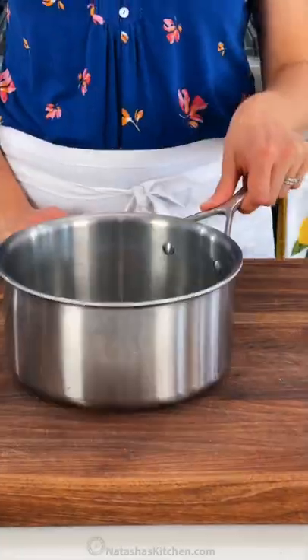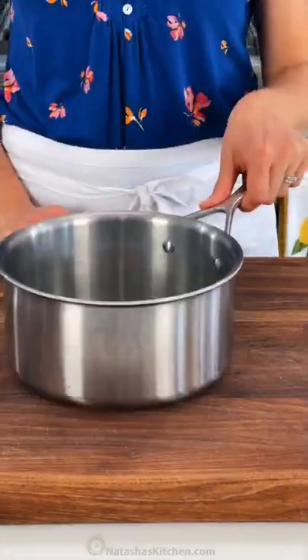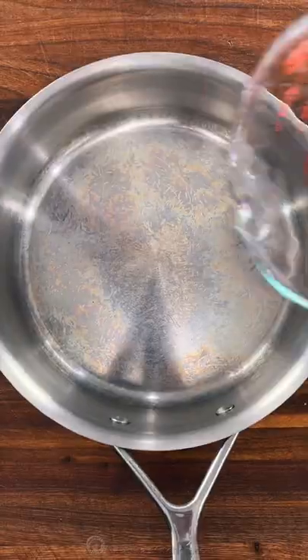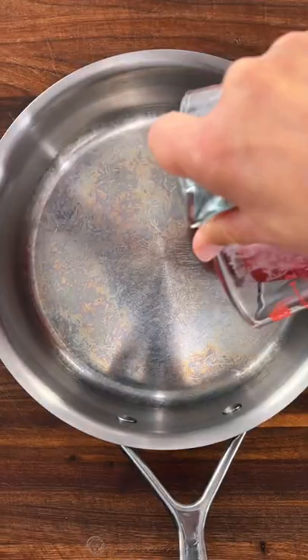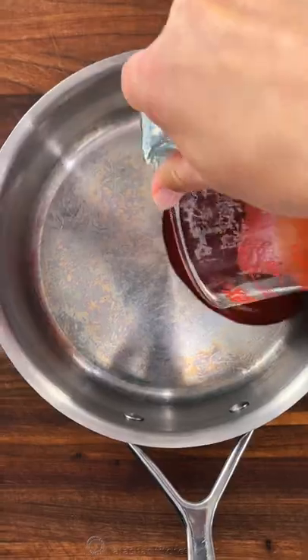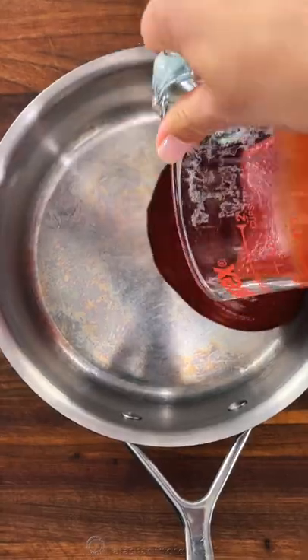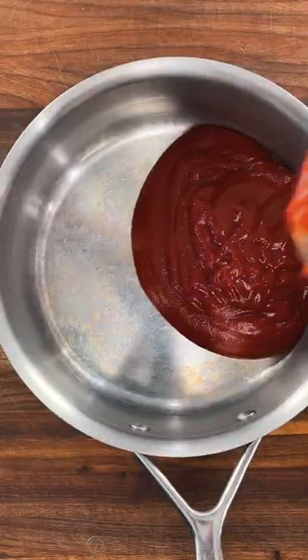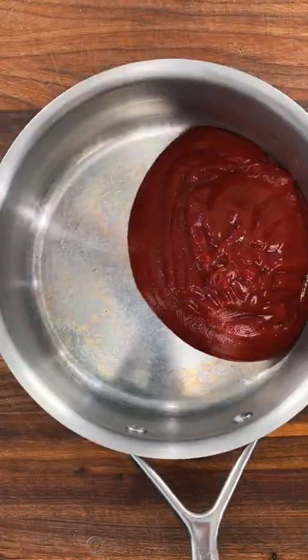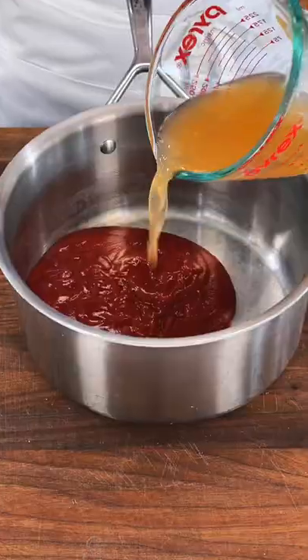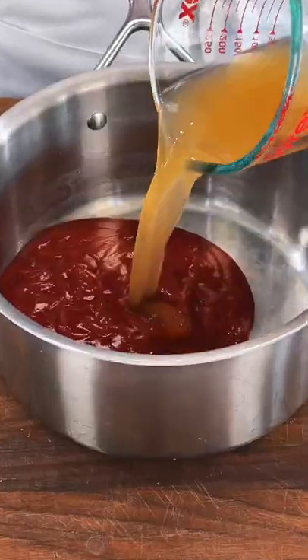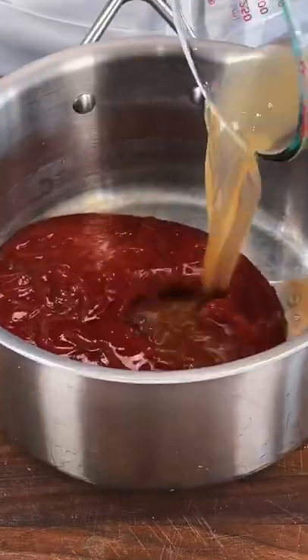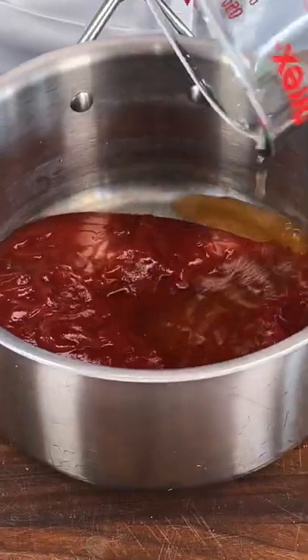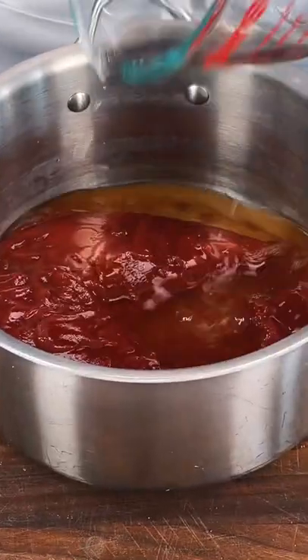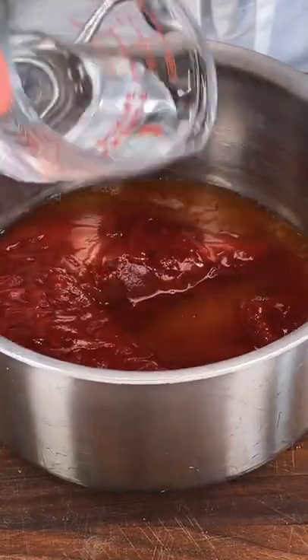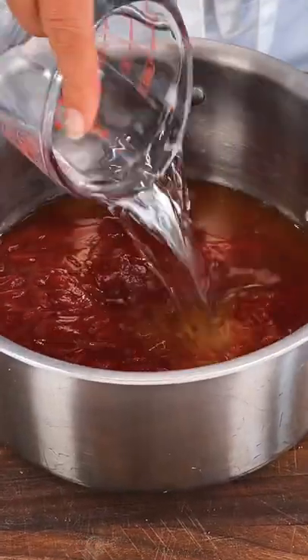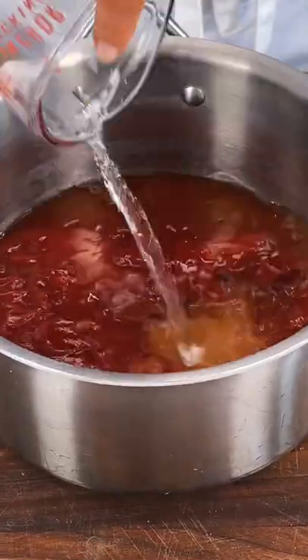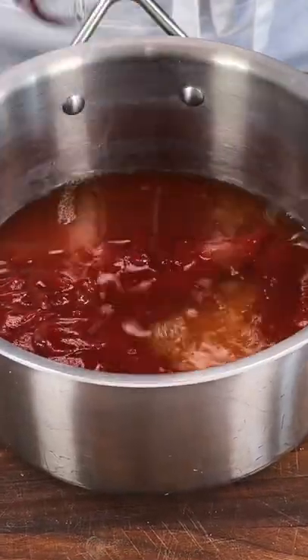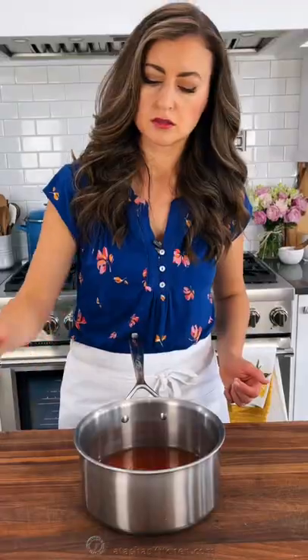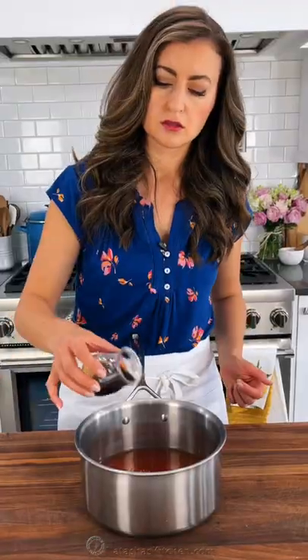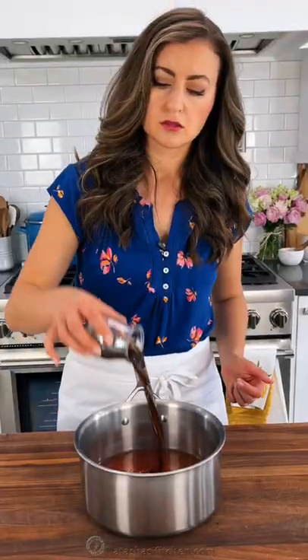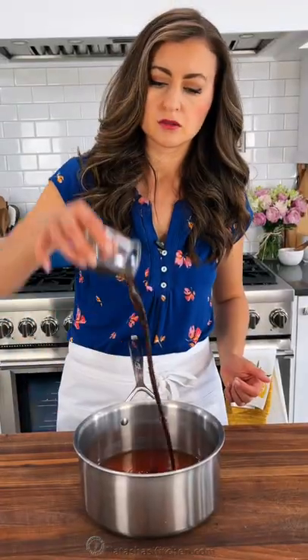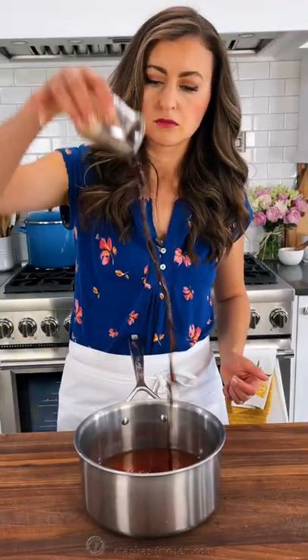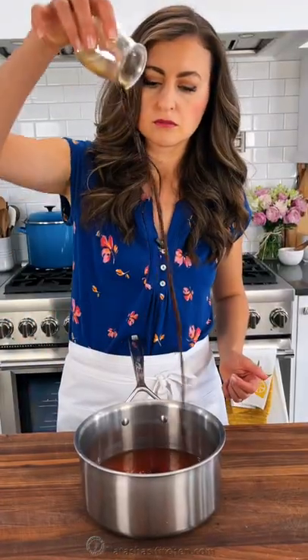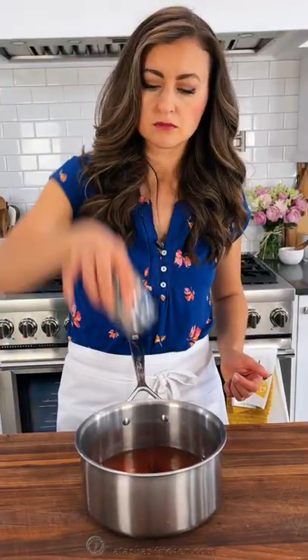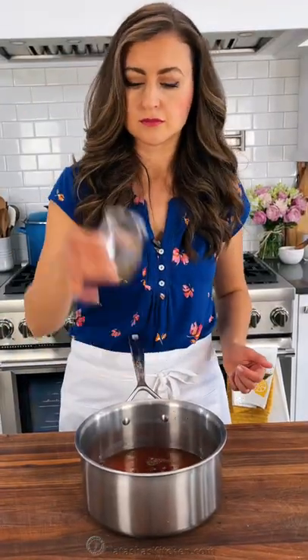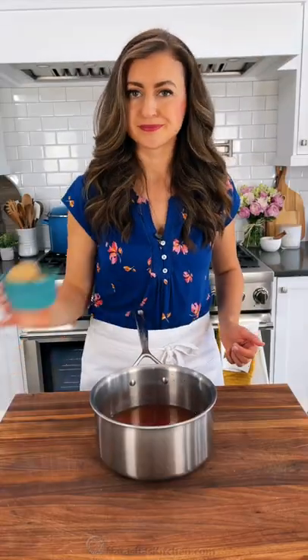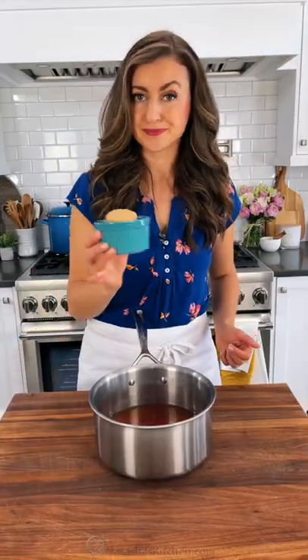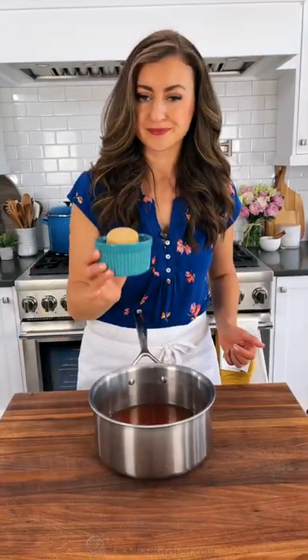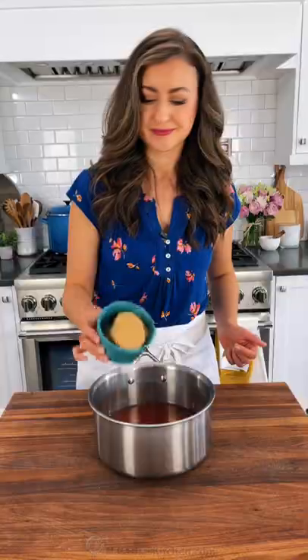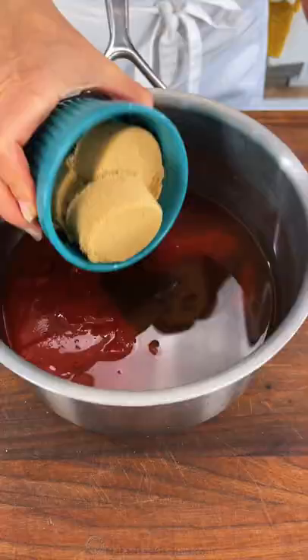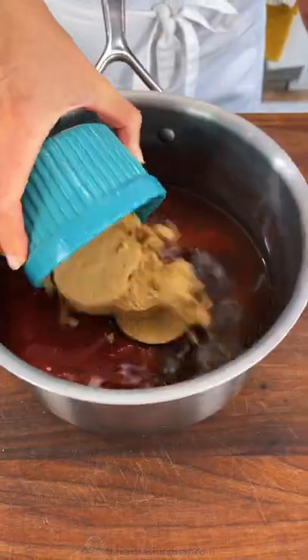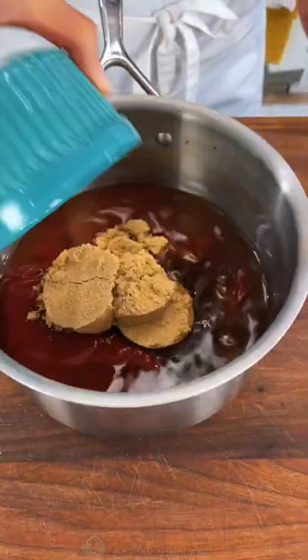We'll start with the wet ingredients. In a saucepan, combine ketchup, apple cider vinegar, water, and Worcestershire sauce.